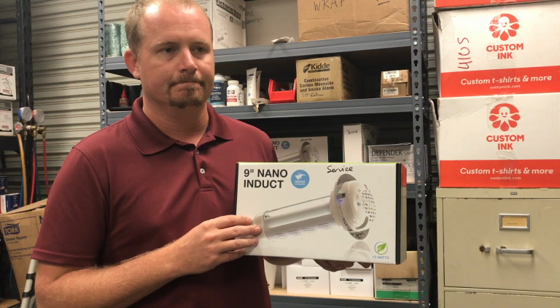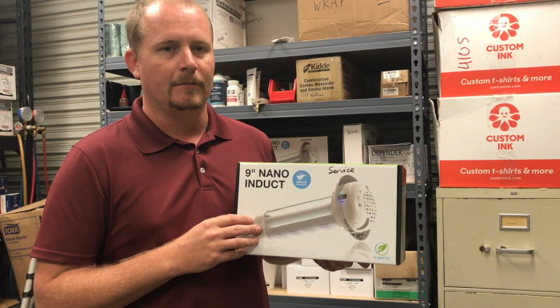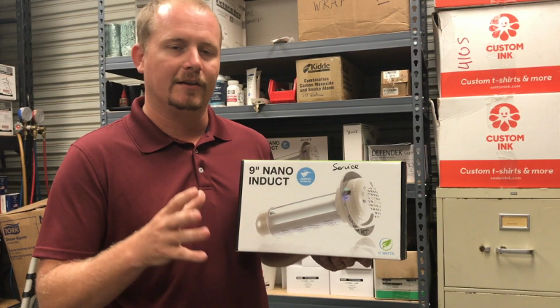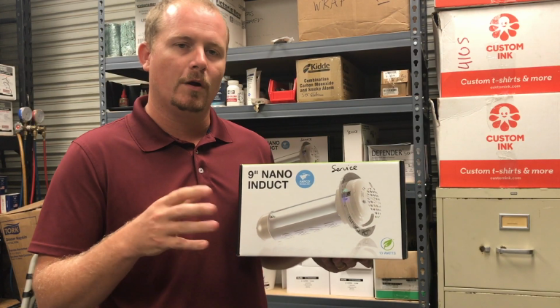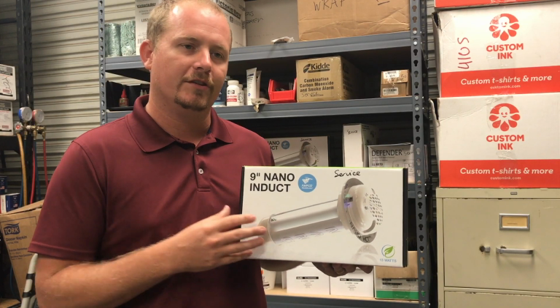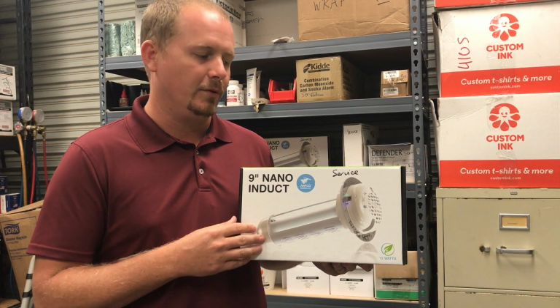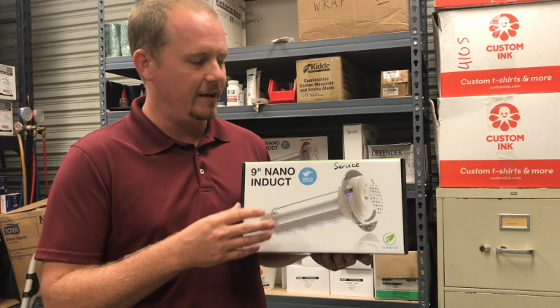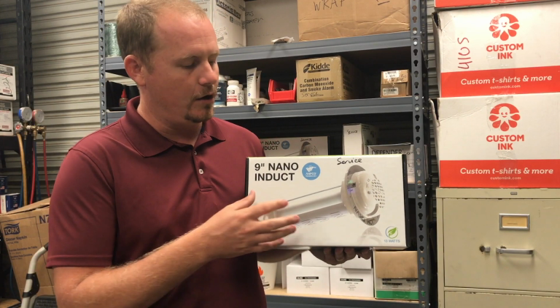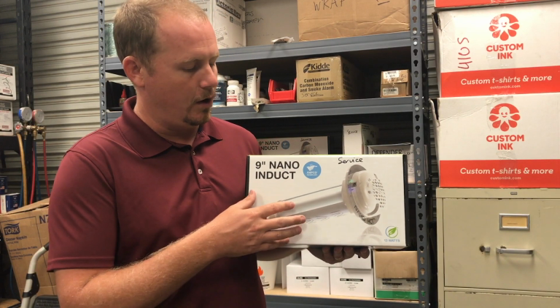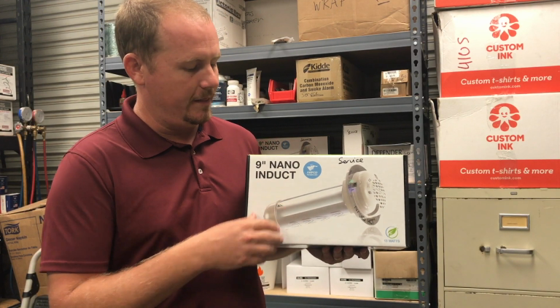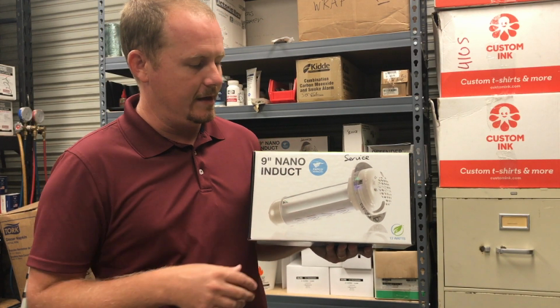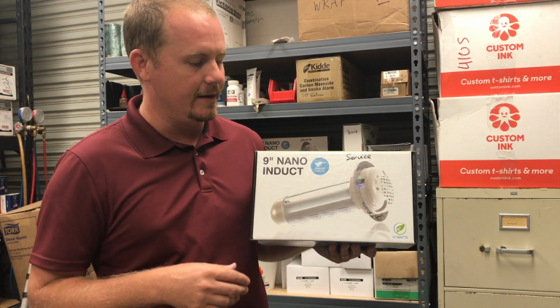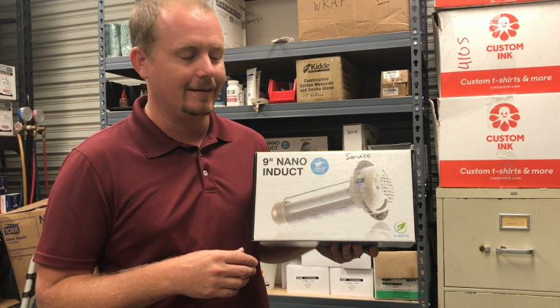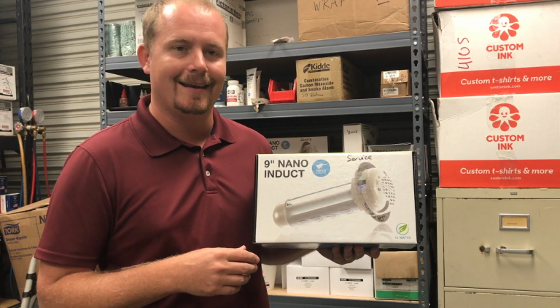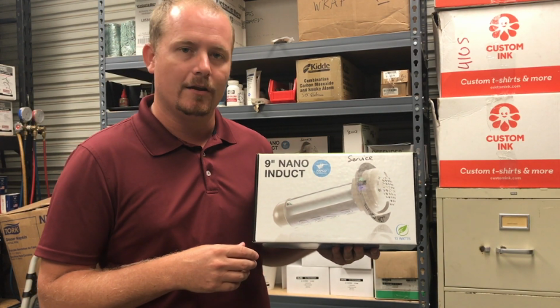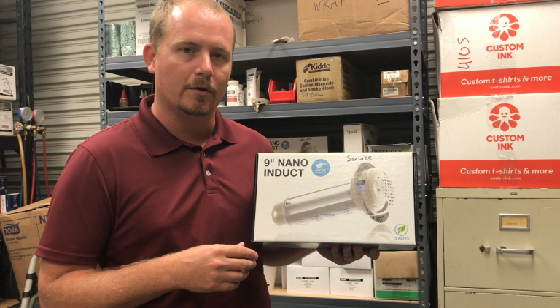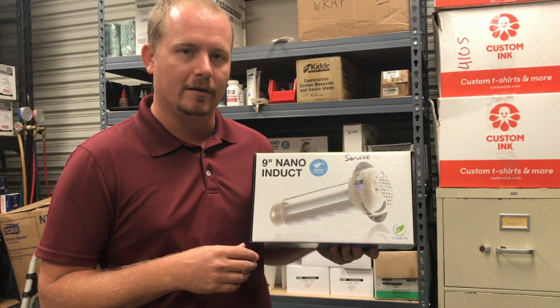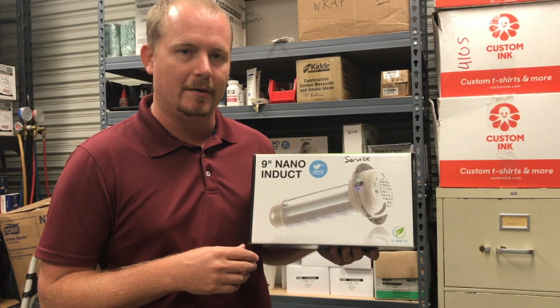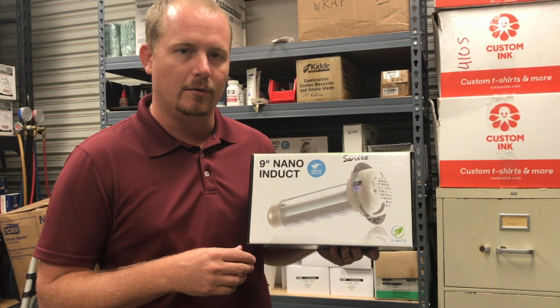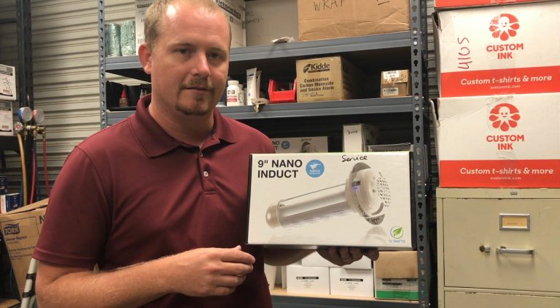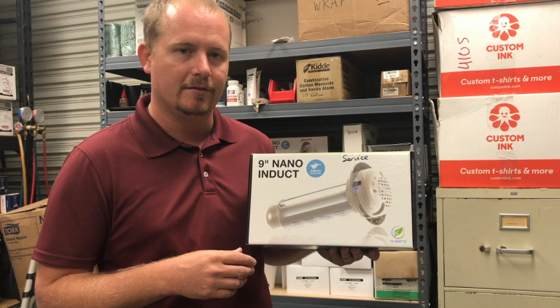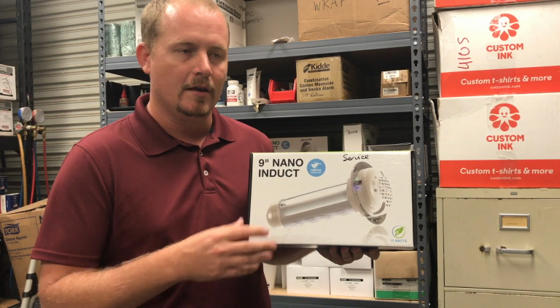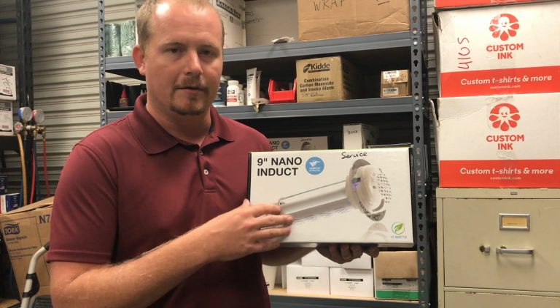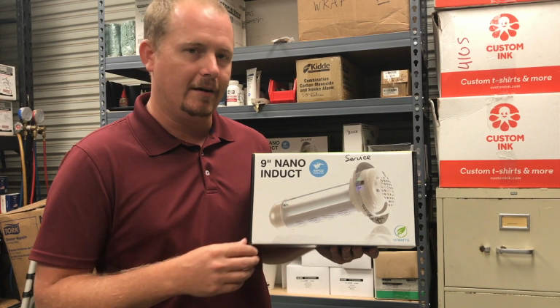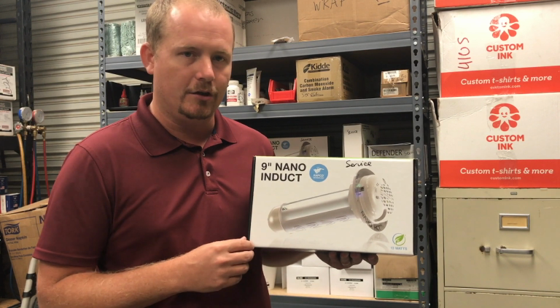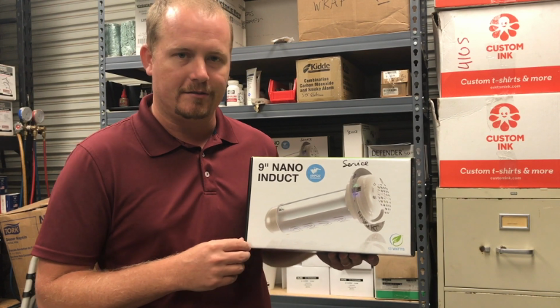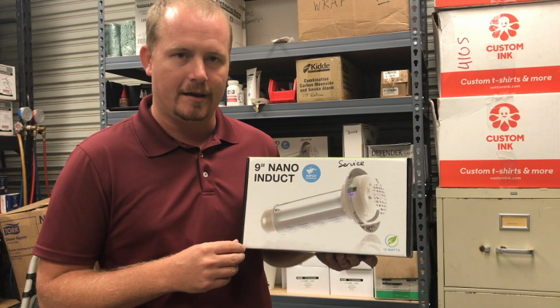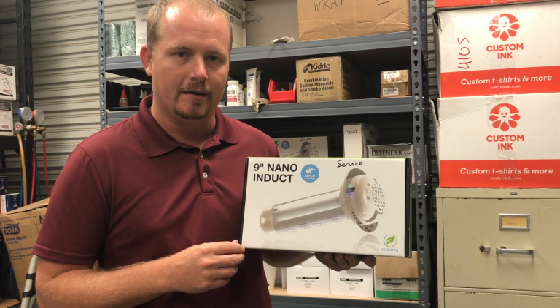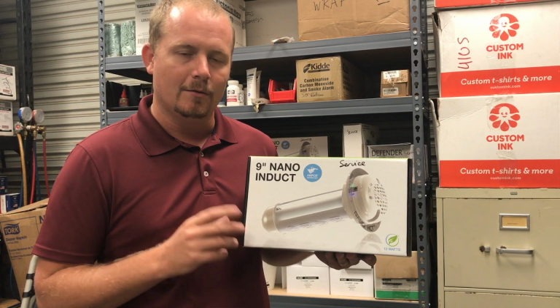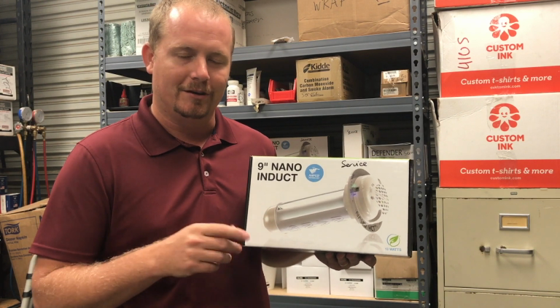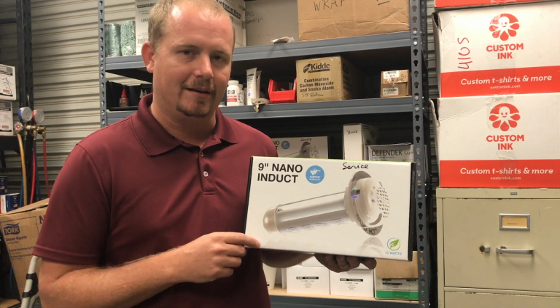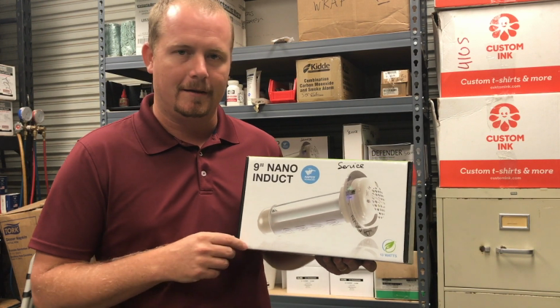Thanks for watching this quick video on the Induct Nano product from Aeroasis, made right here in the USA. We'll talk to you next time.